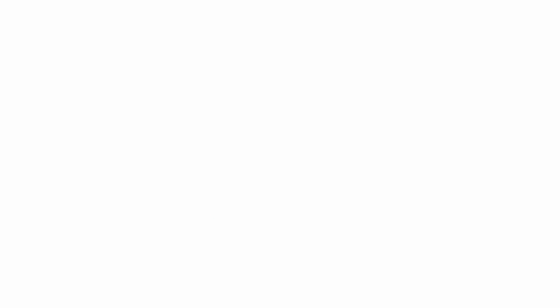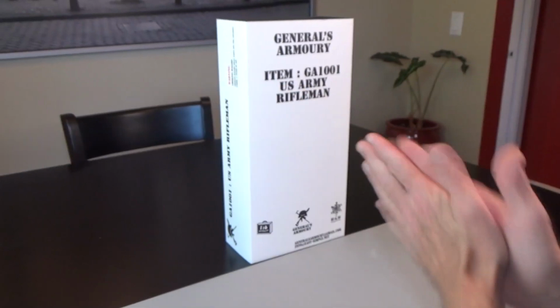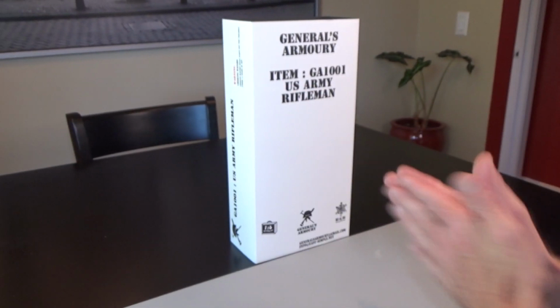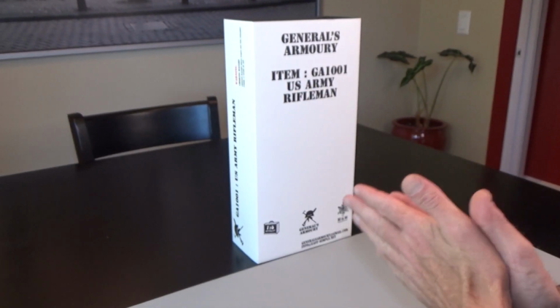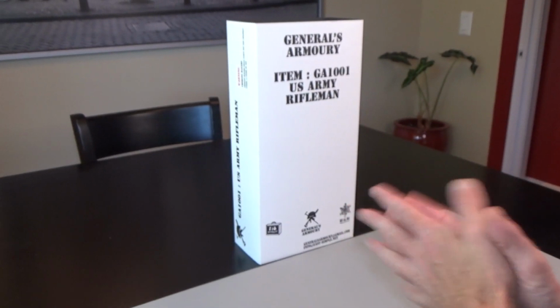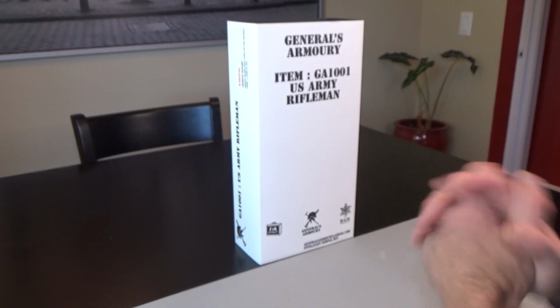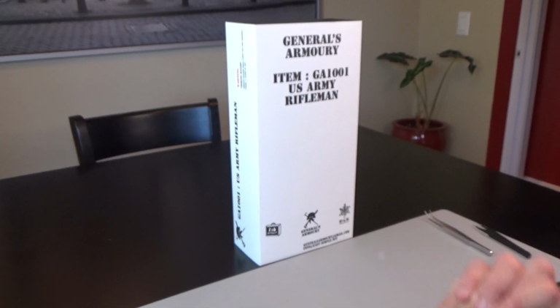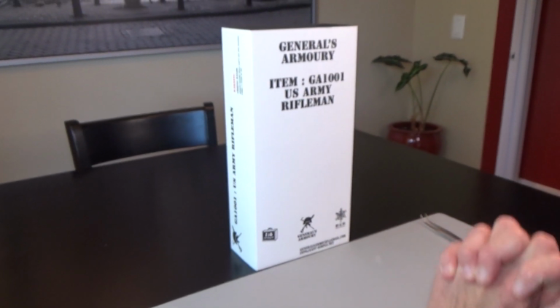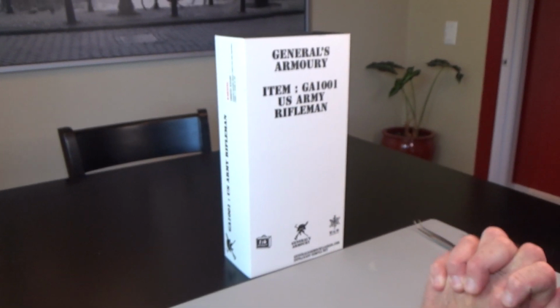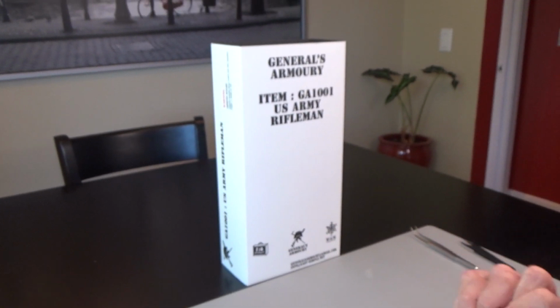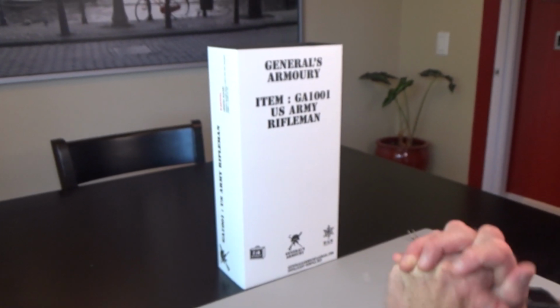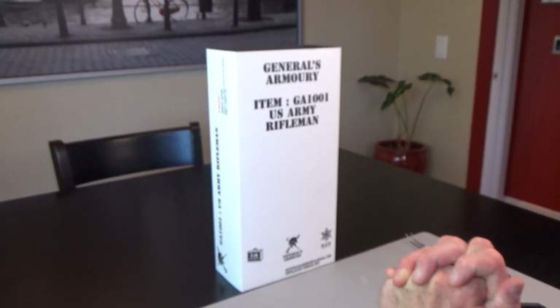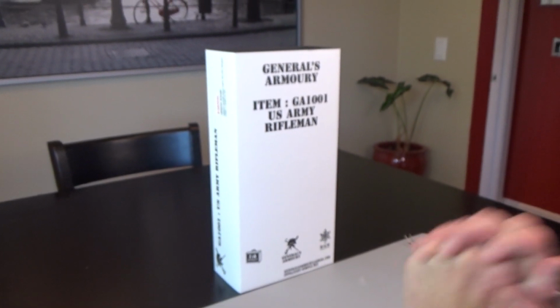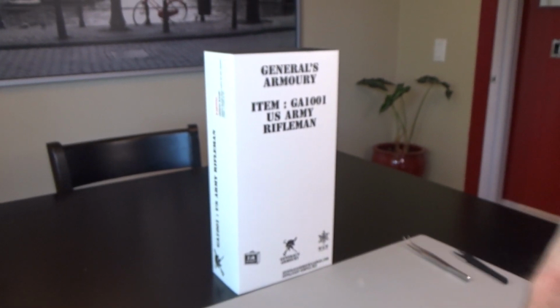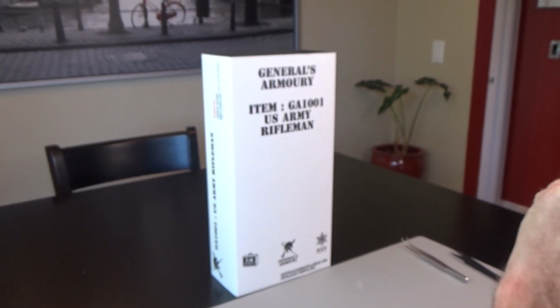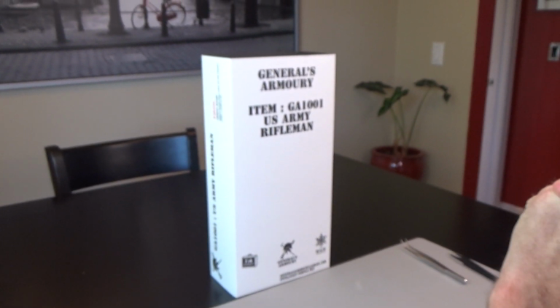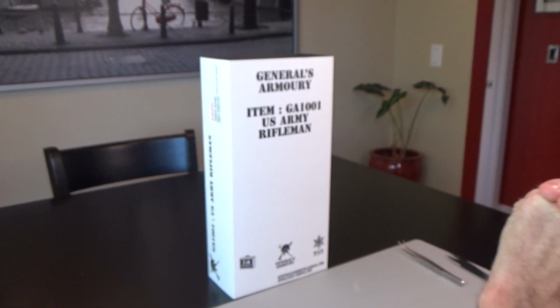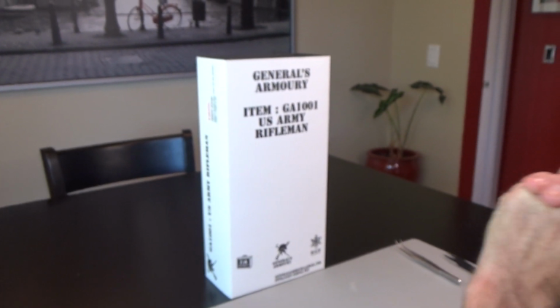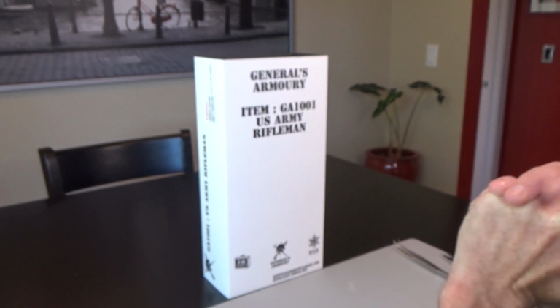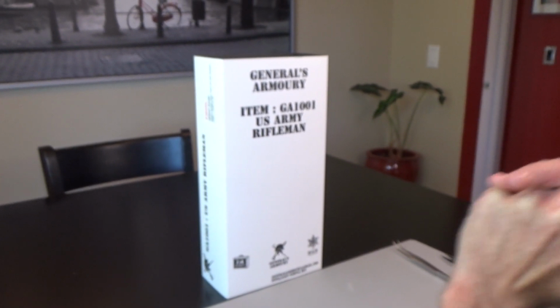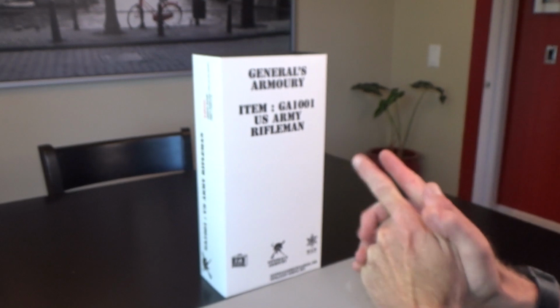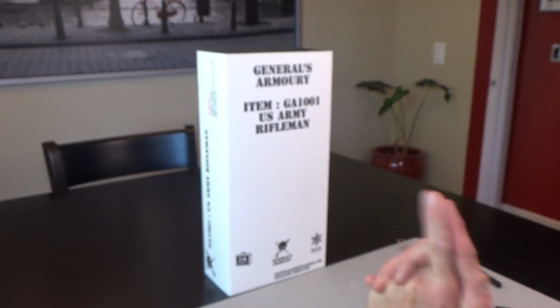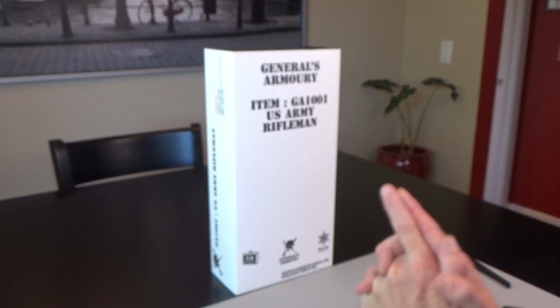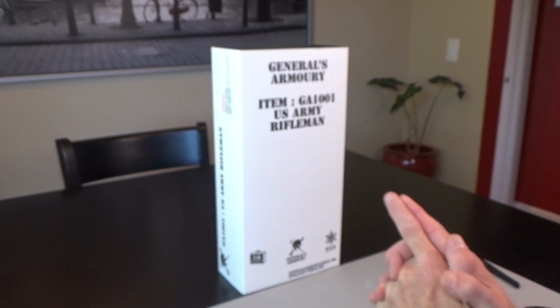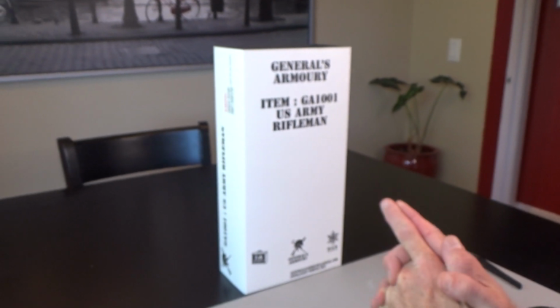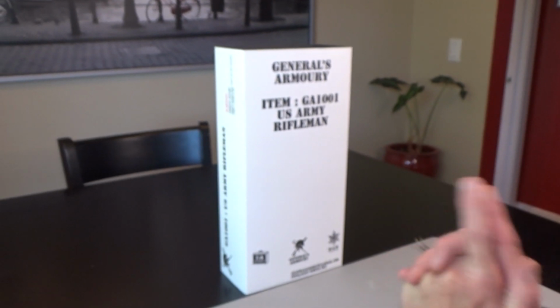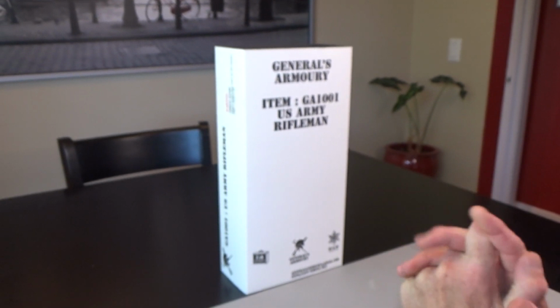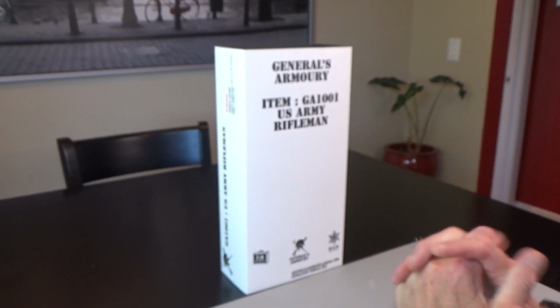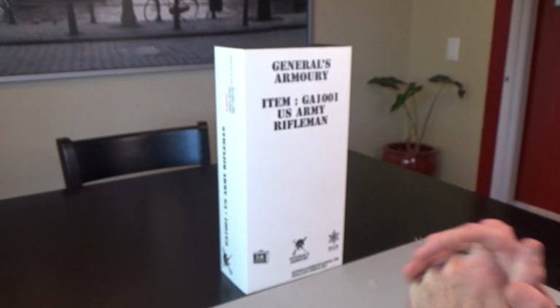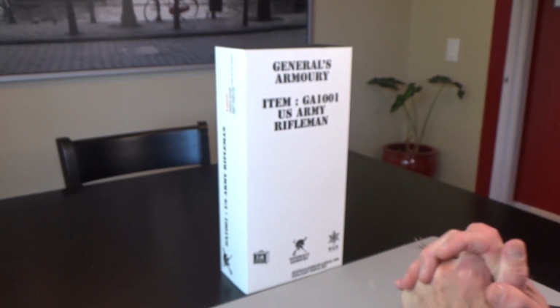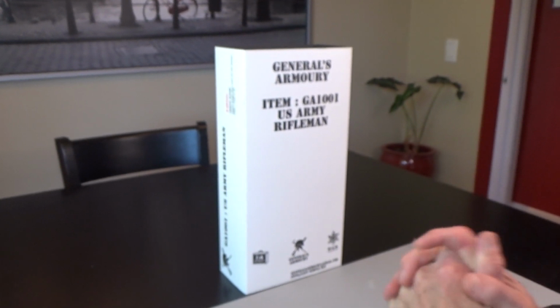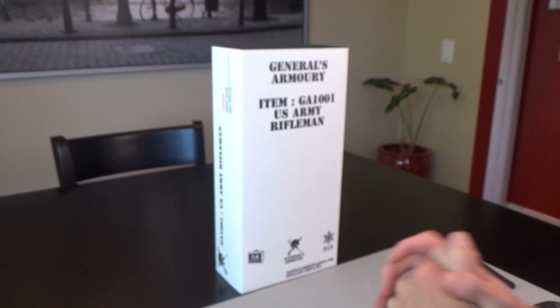Hi everyone, Brian here from Black Ops Toys, coming at you today with an unboxing of General's Armory US Army Rifleman.